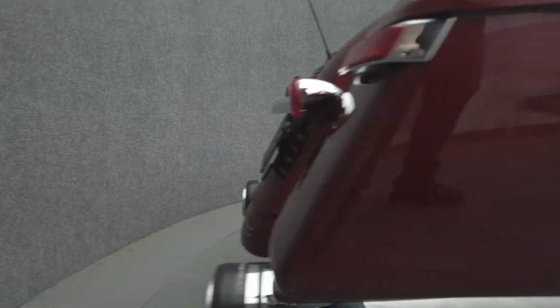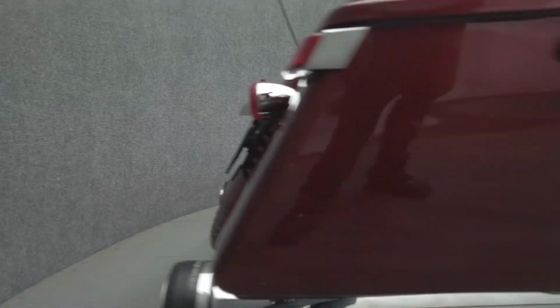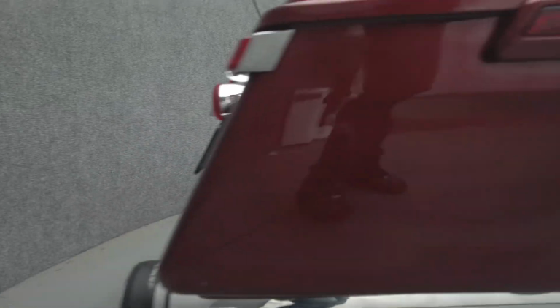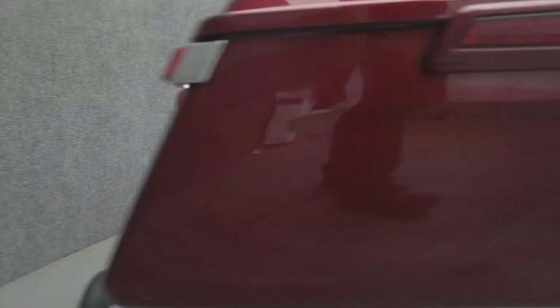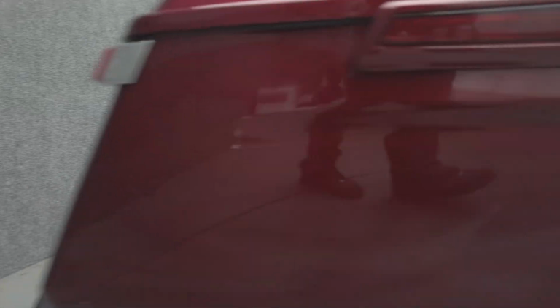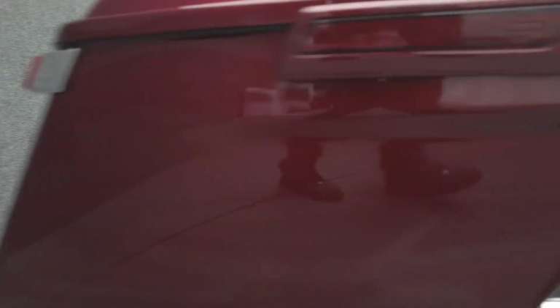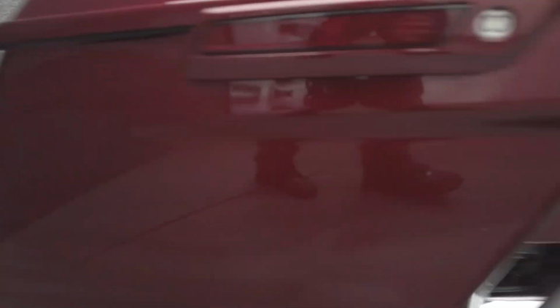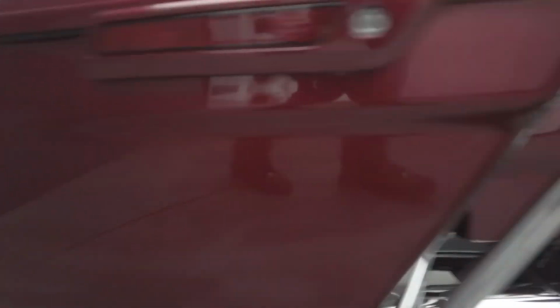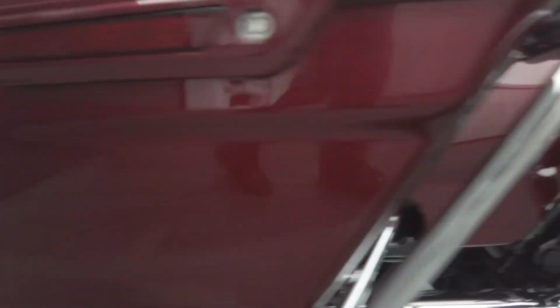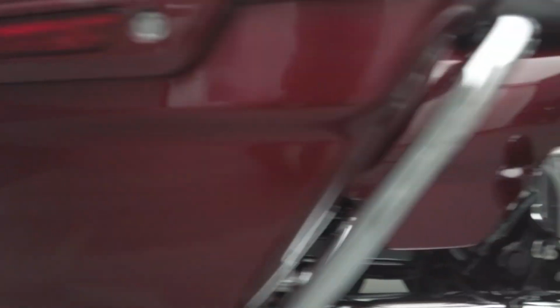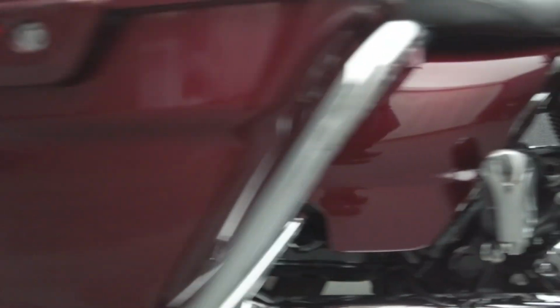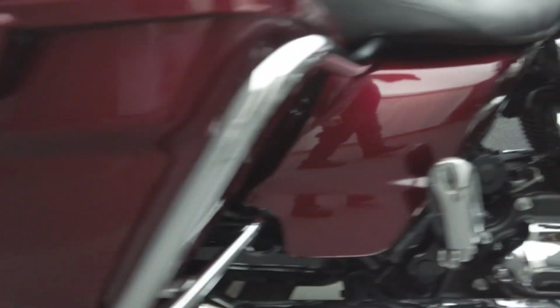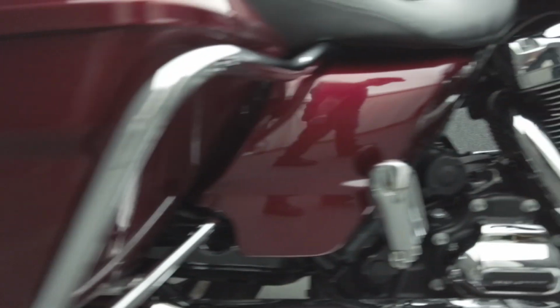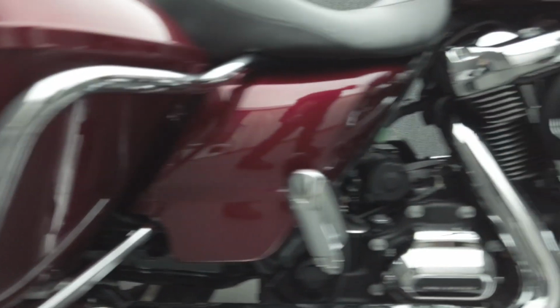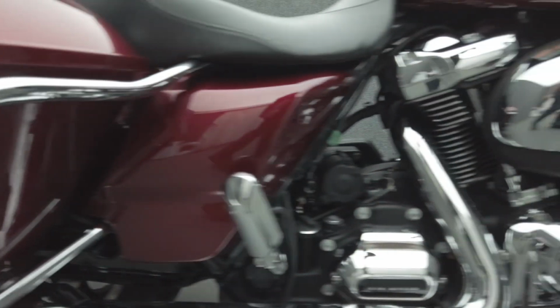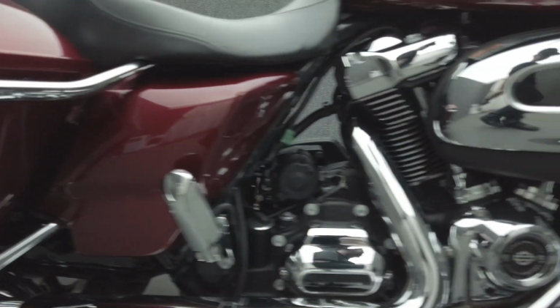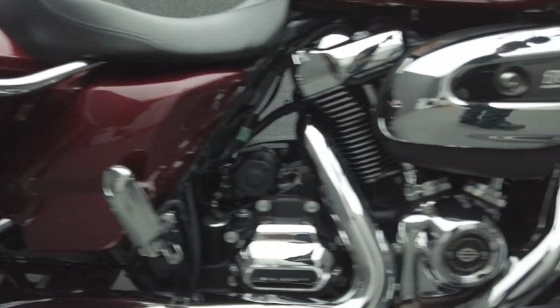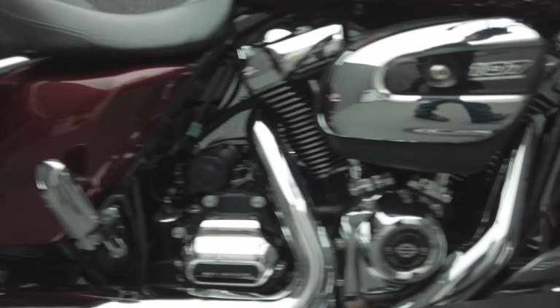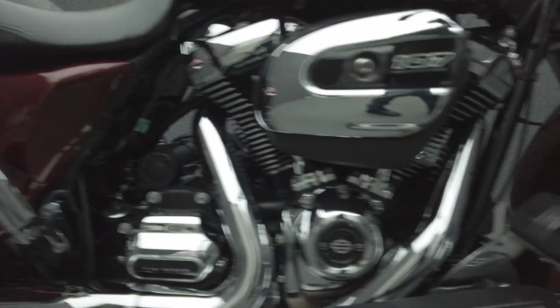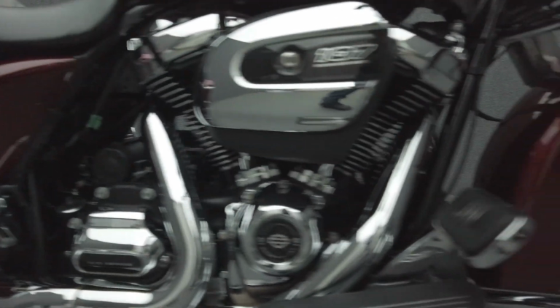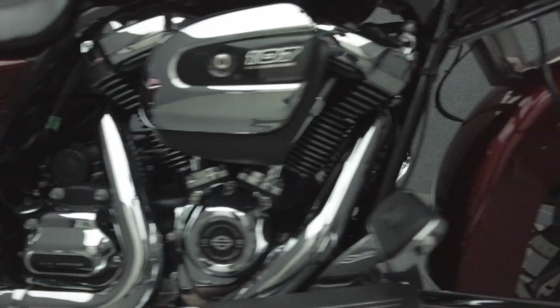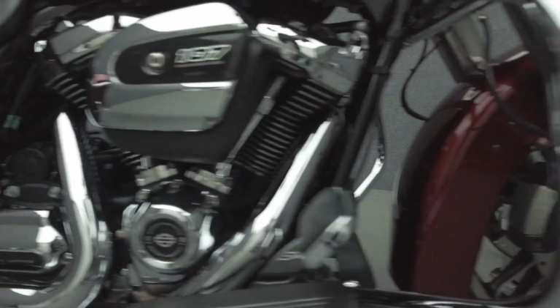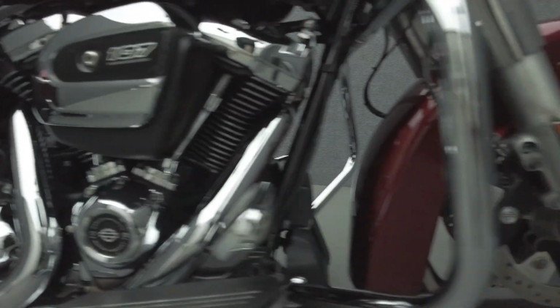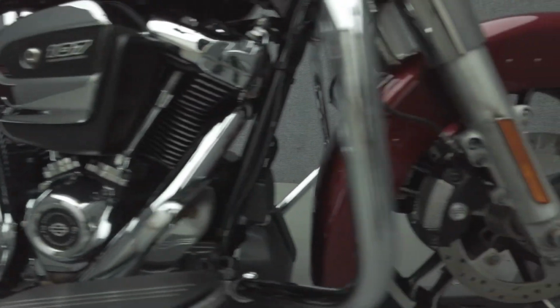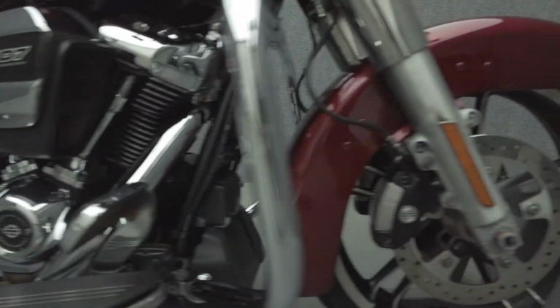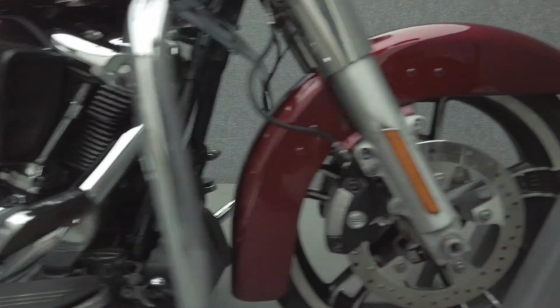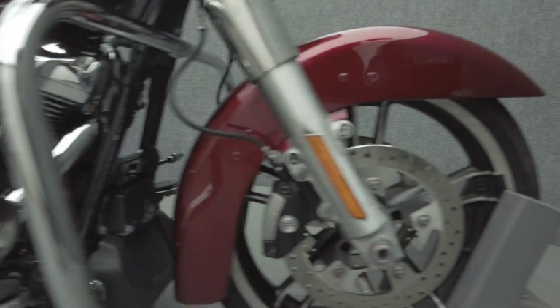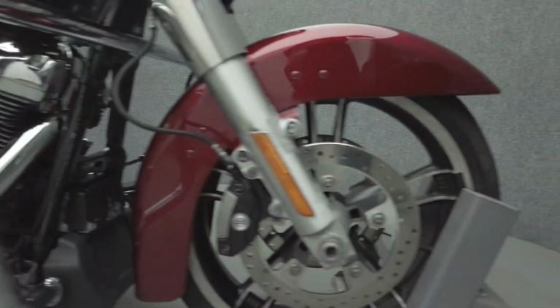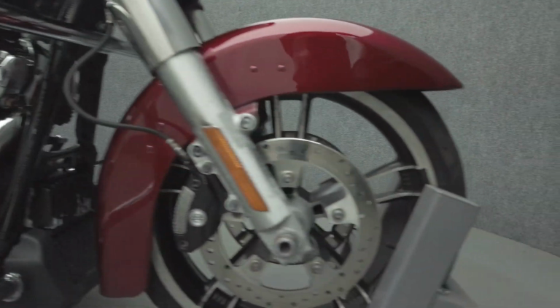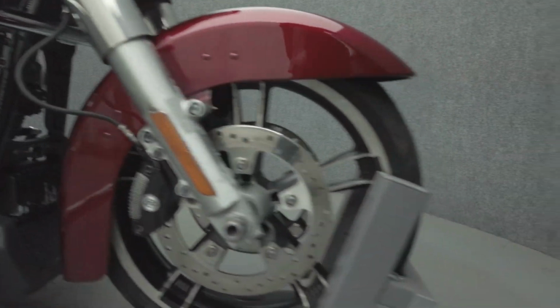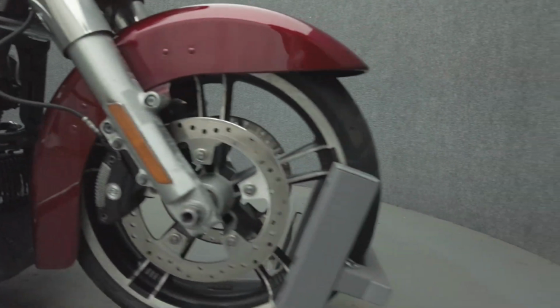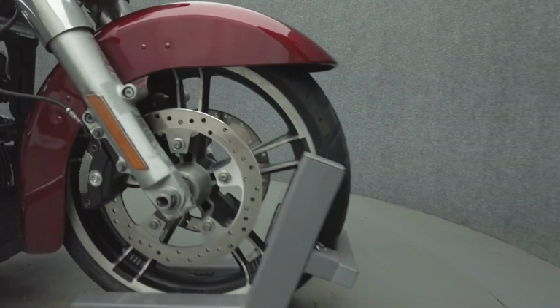It's been upgraded with Reinhardt mufflers, grips, shift linkage, docking hardware, and auxiliary saddlebag lights.